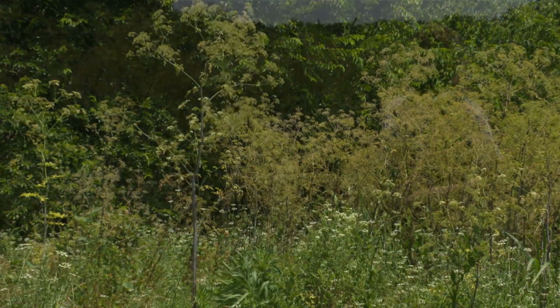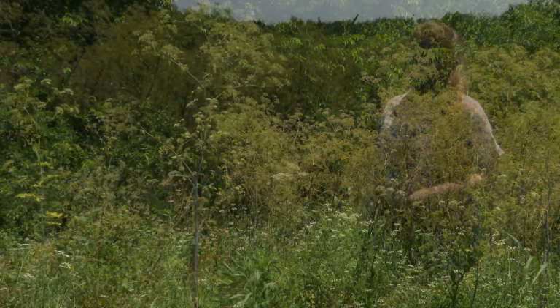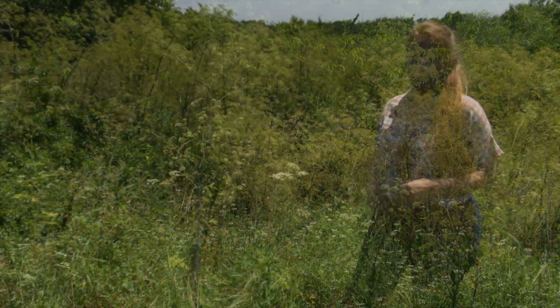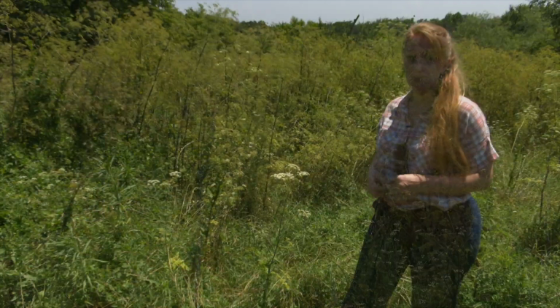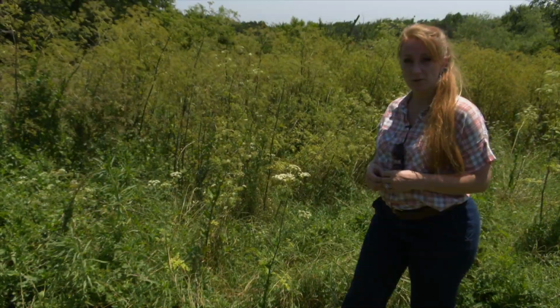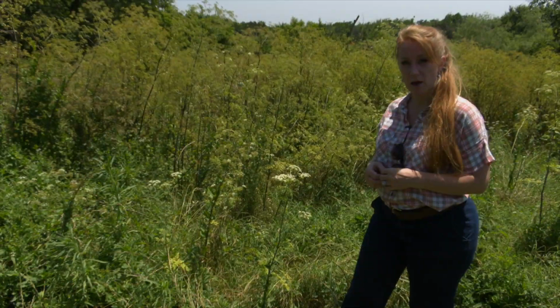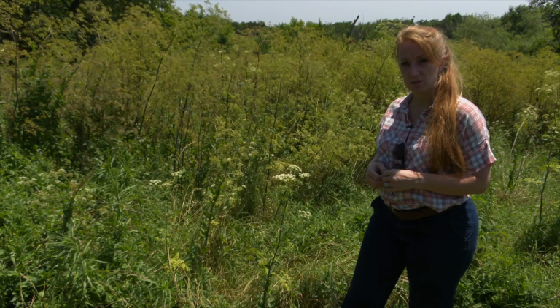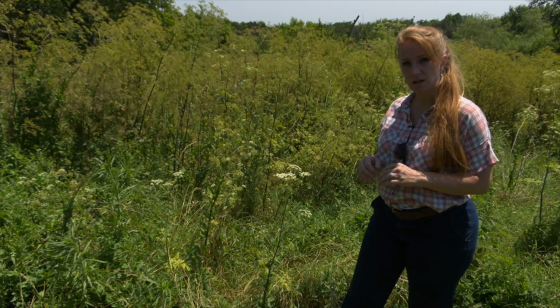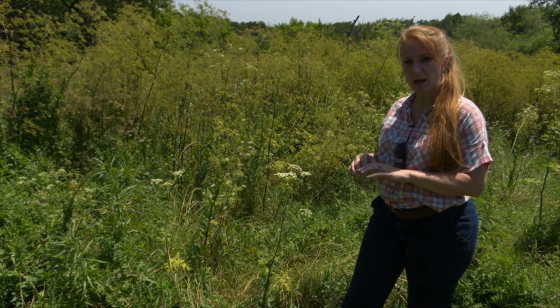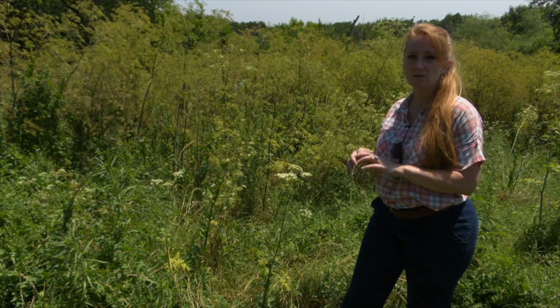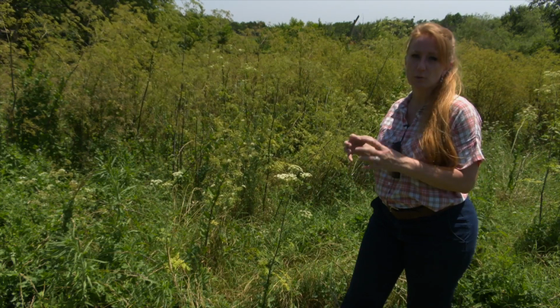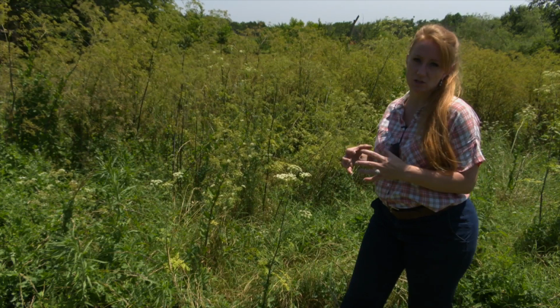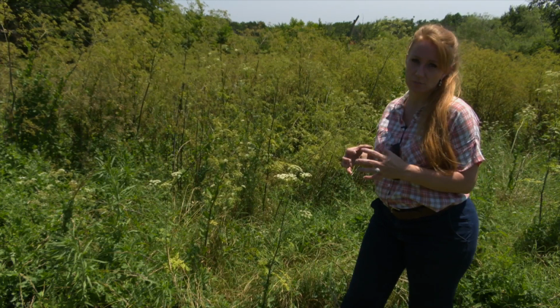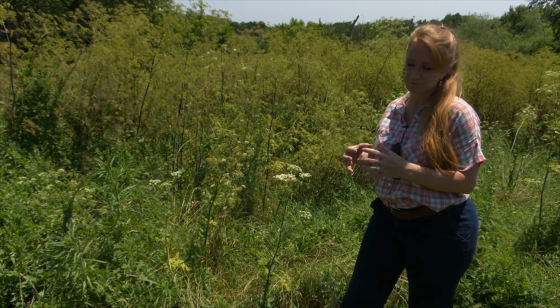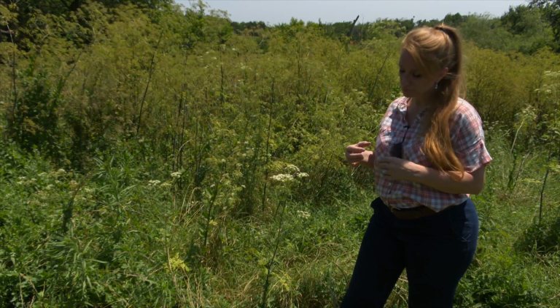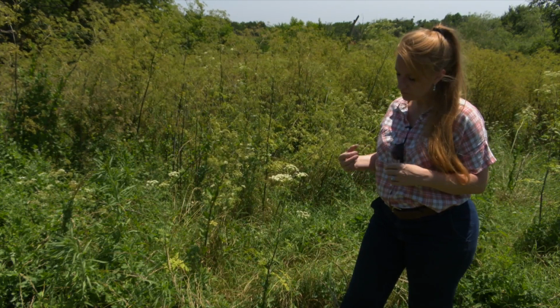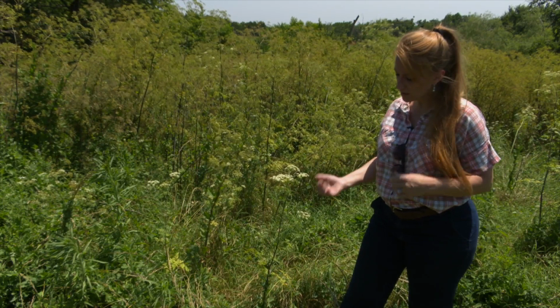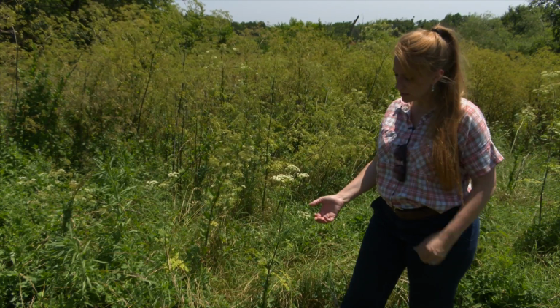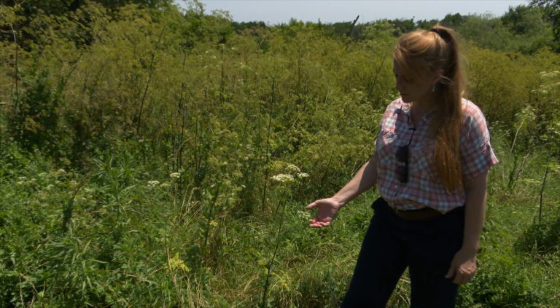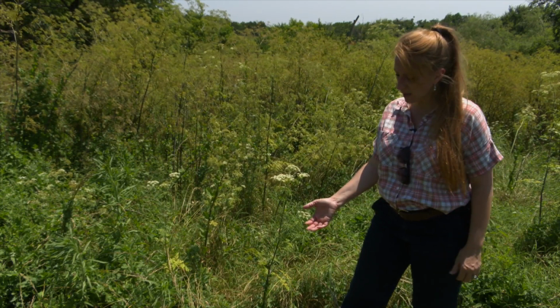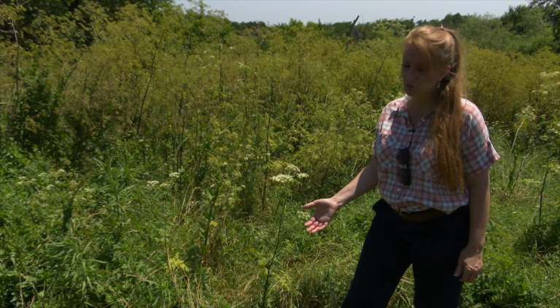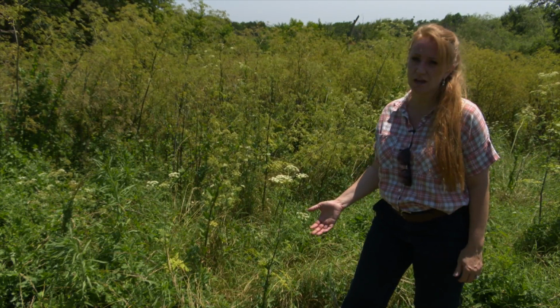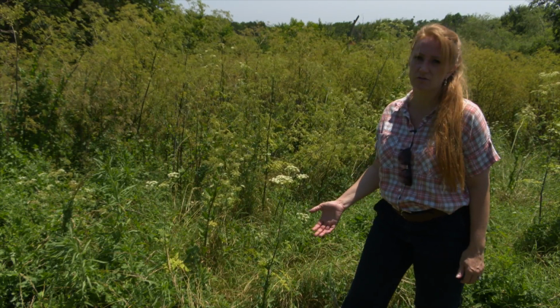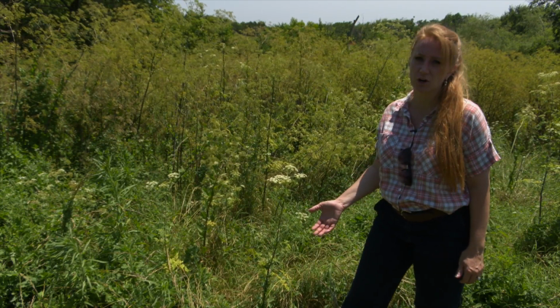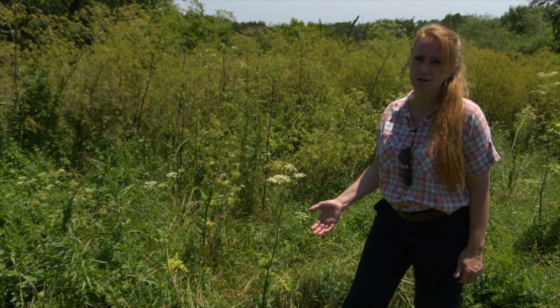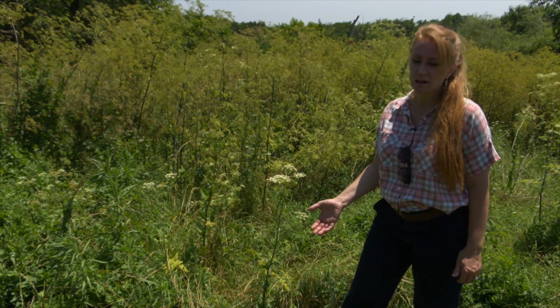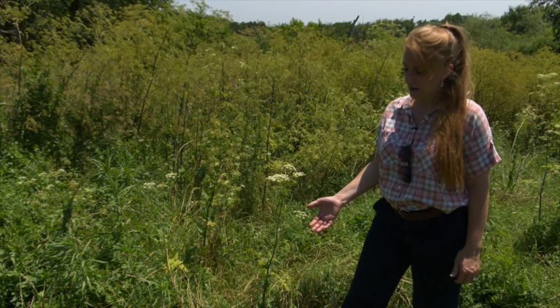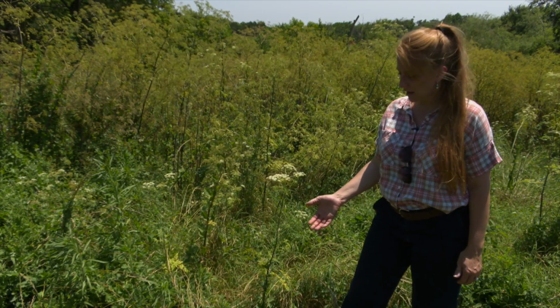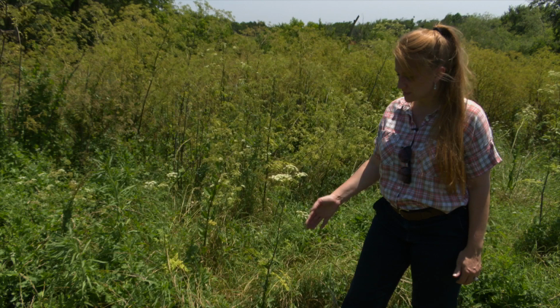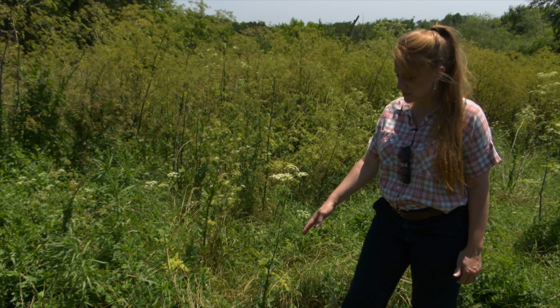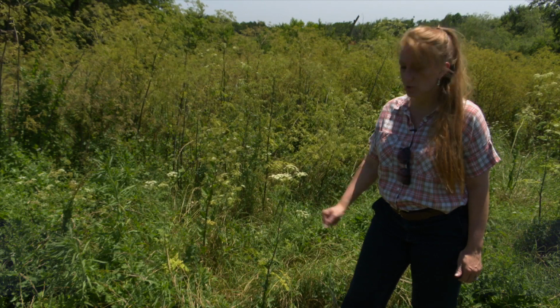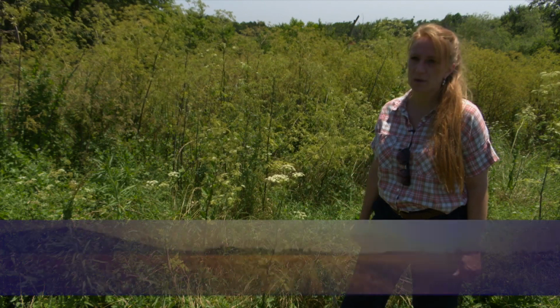This plant has white flowers and they're kind of umbrella shaped. The leaves kind of look like a fern and they have deep lobing.